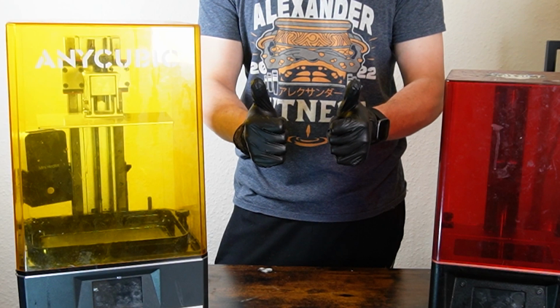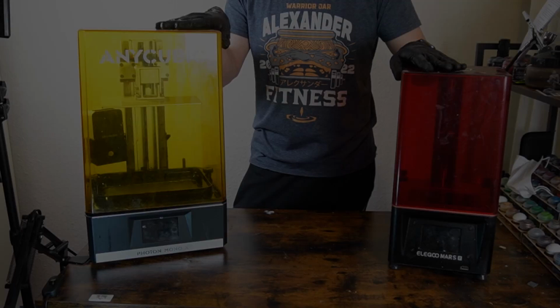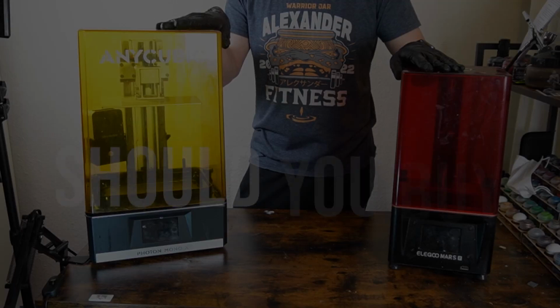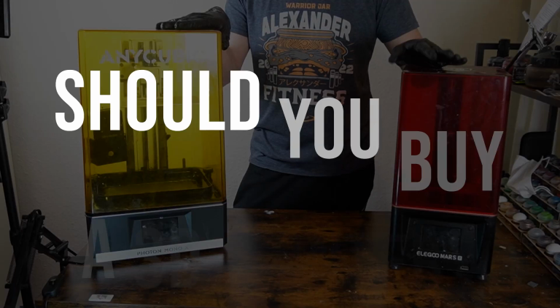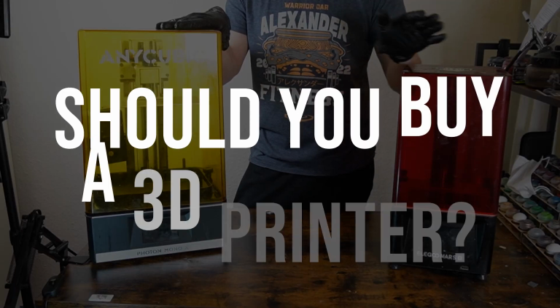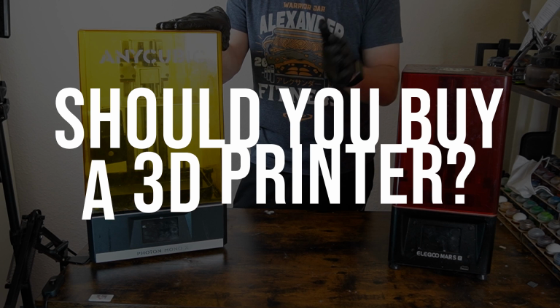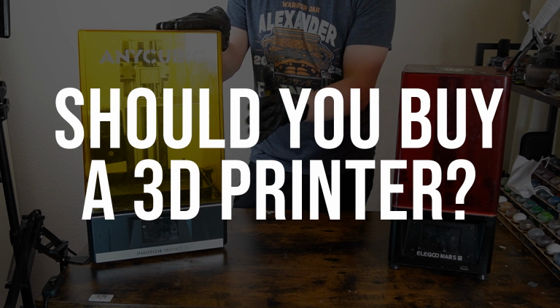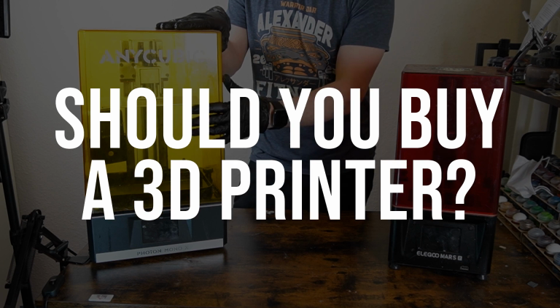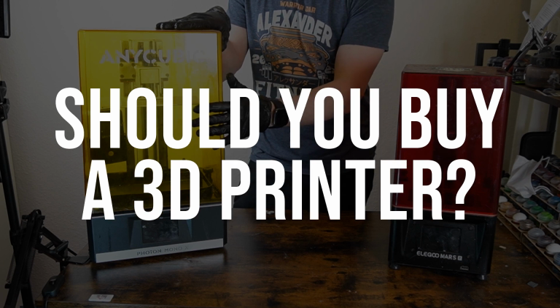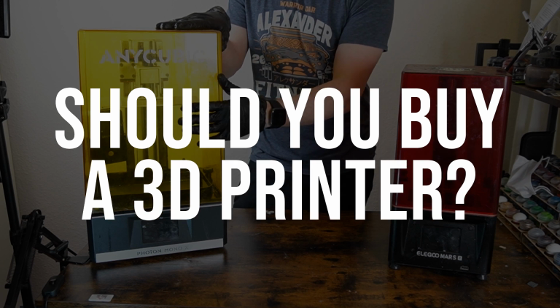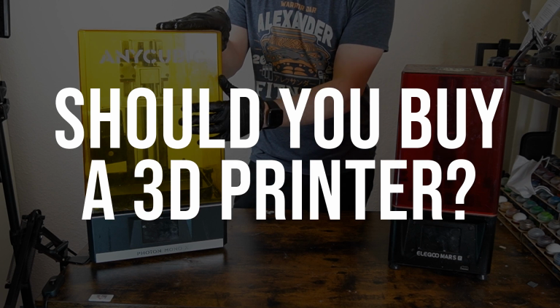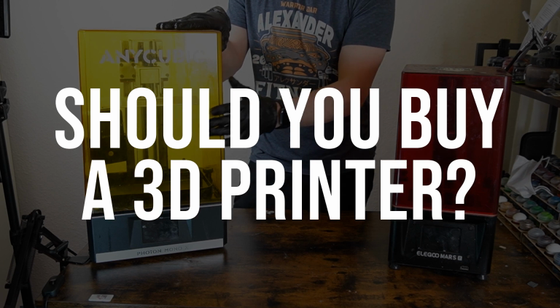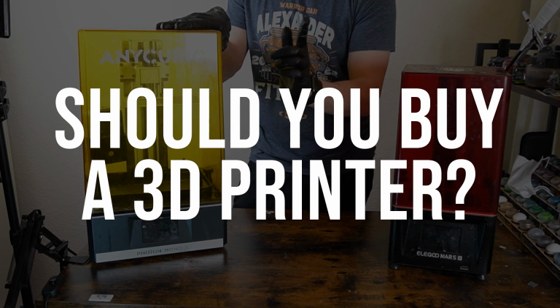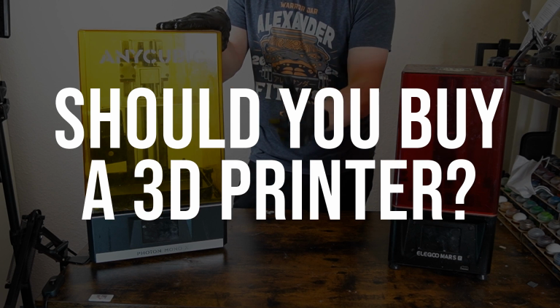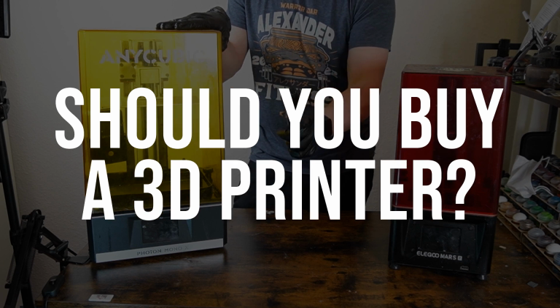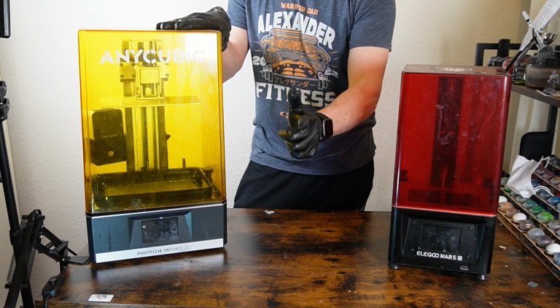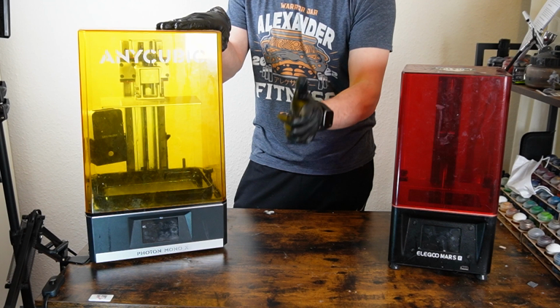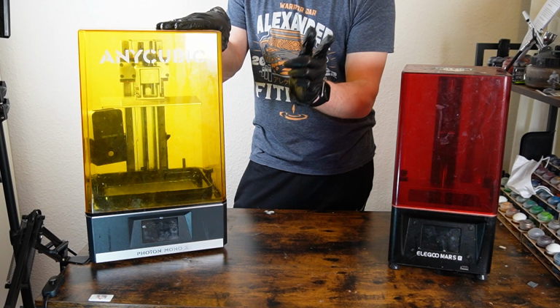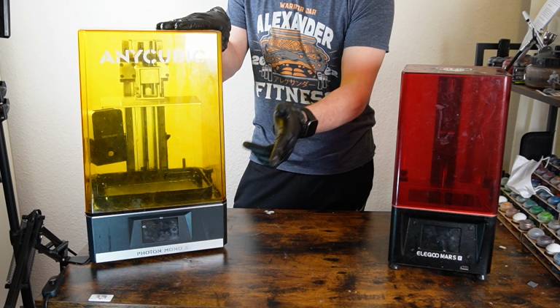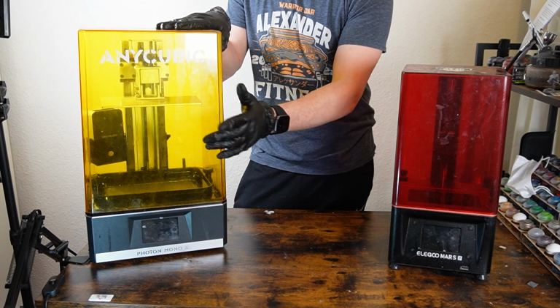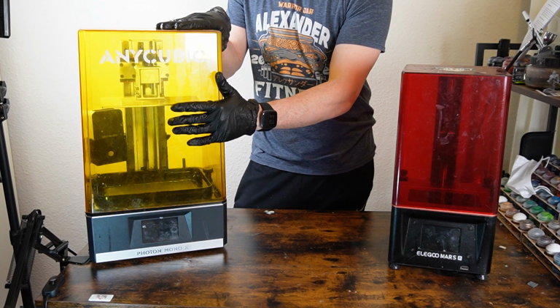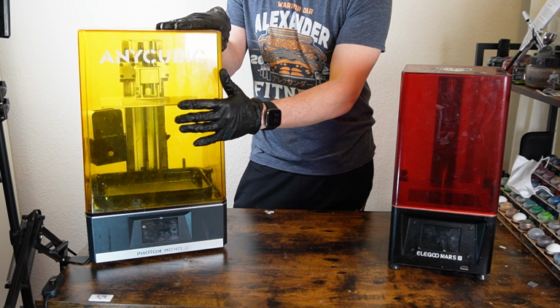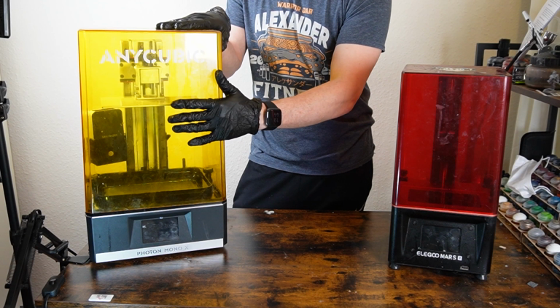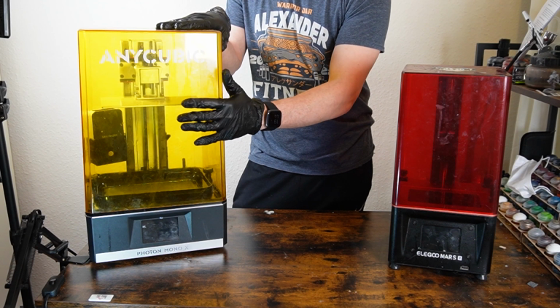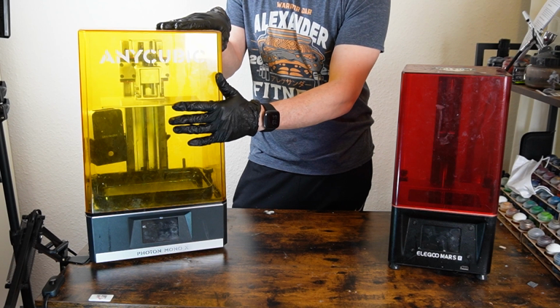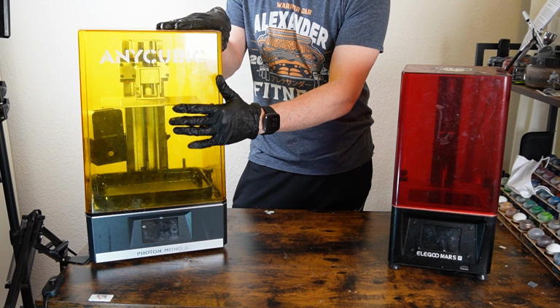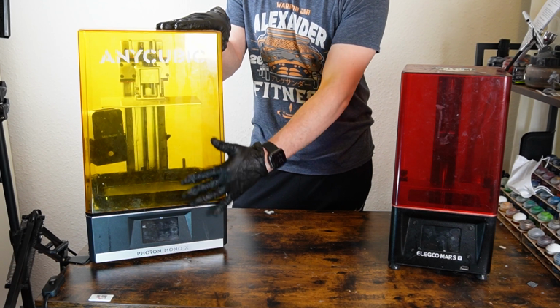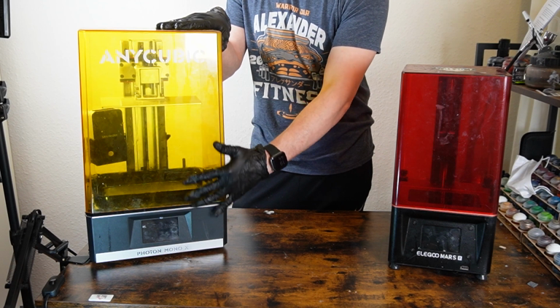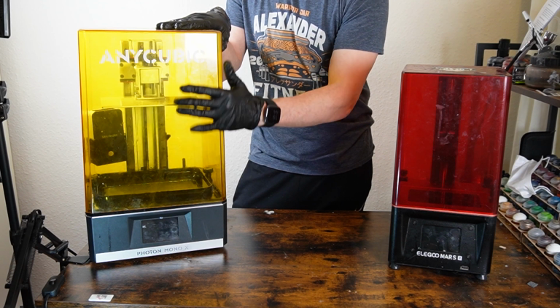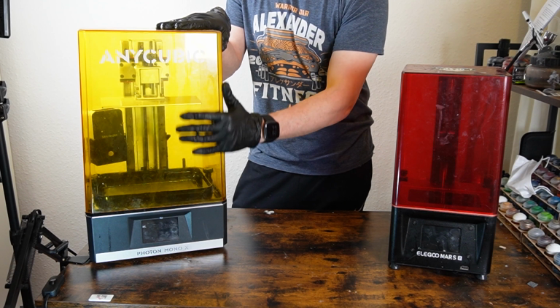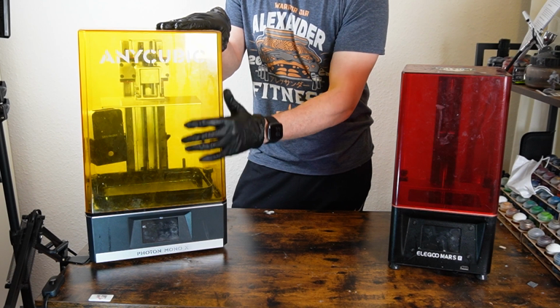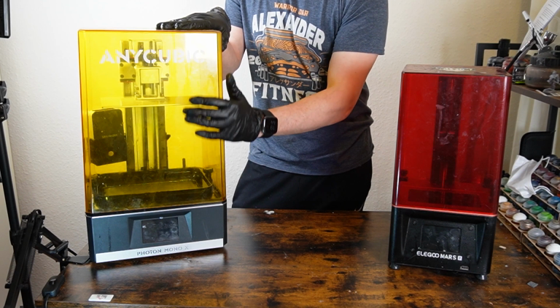Should you buy a 3D printer? If you want to paint your own minis and literally anything you can create, then yes.